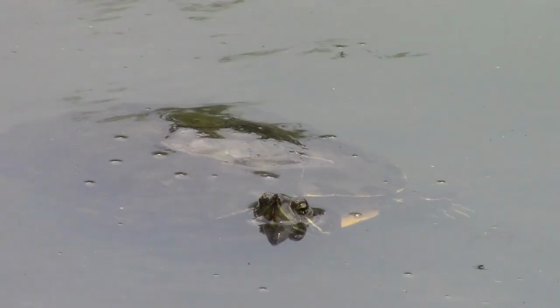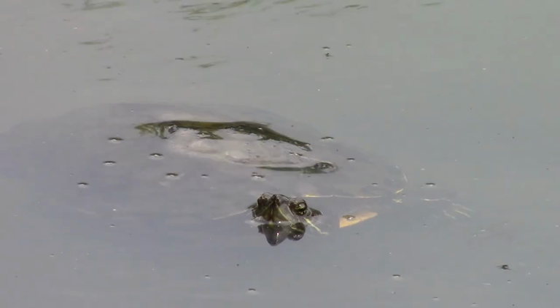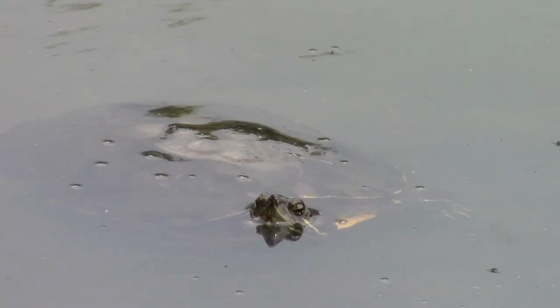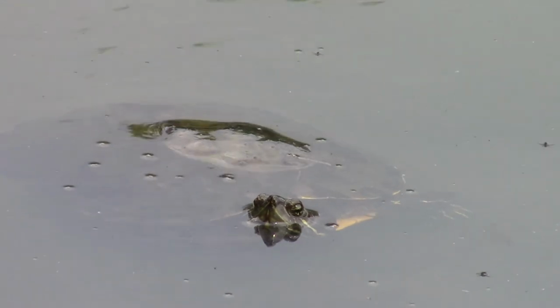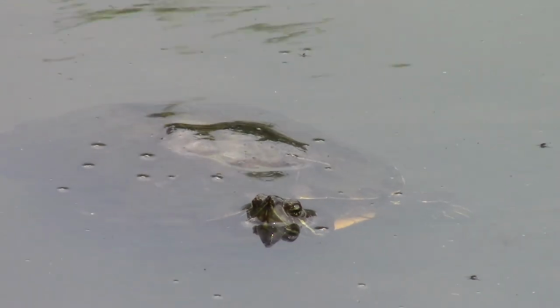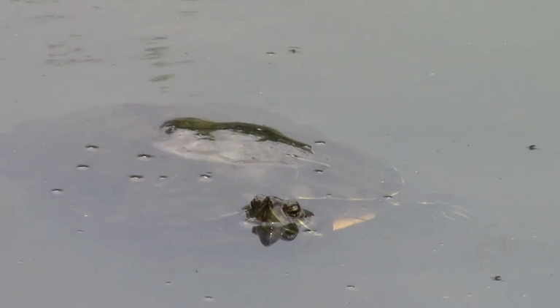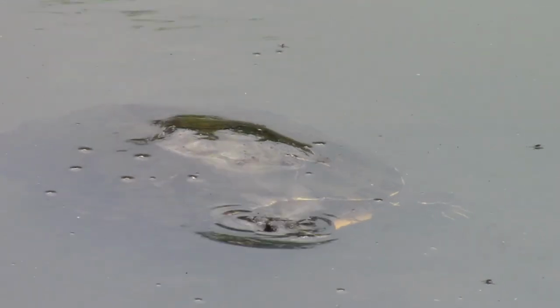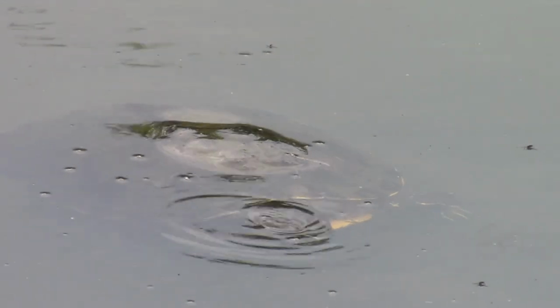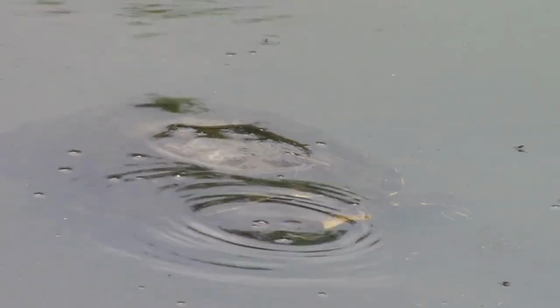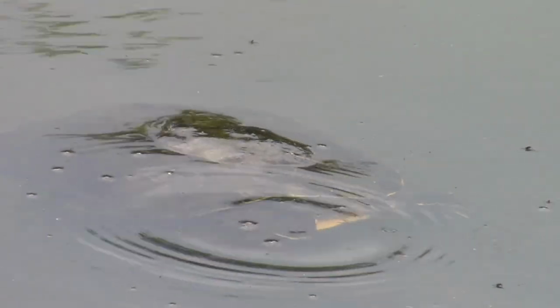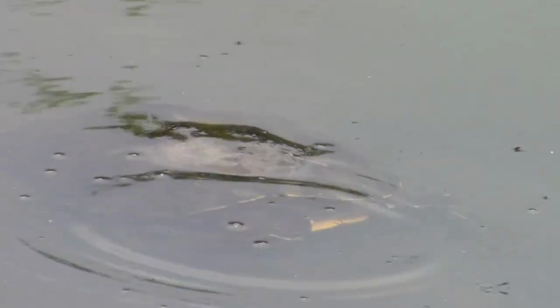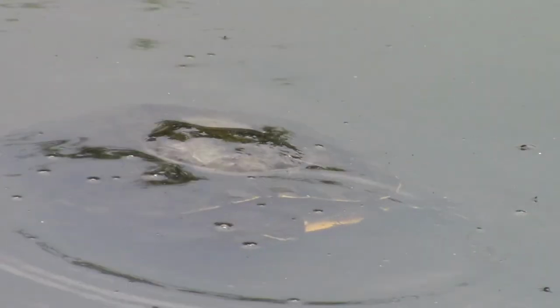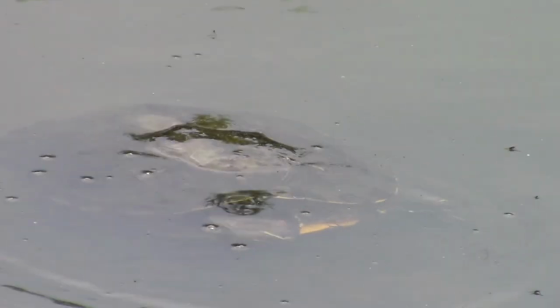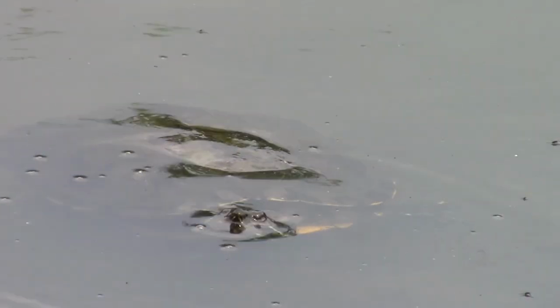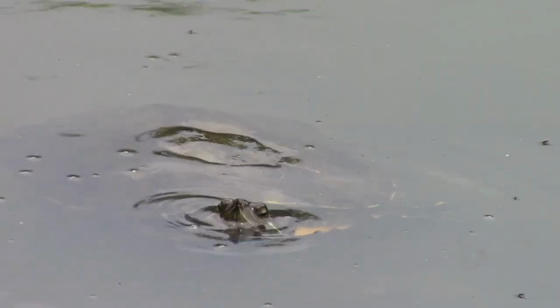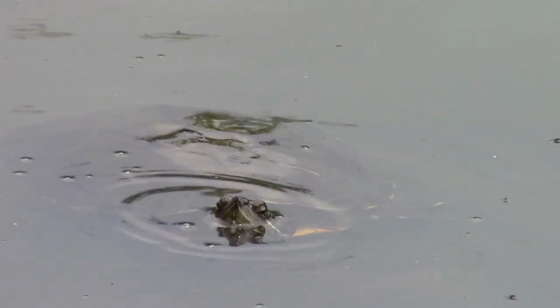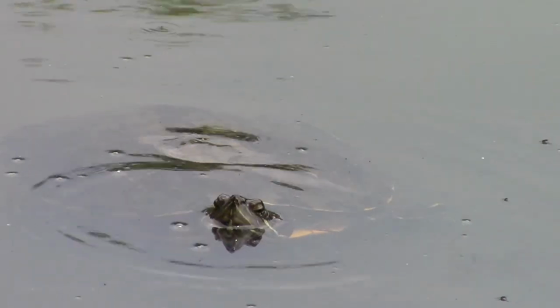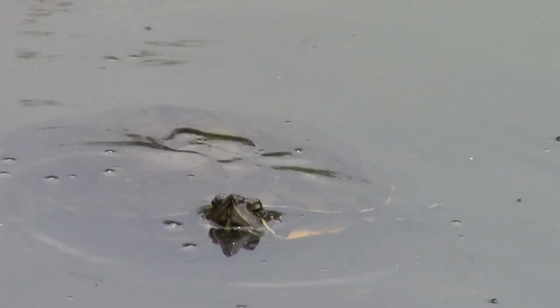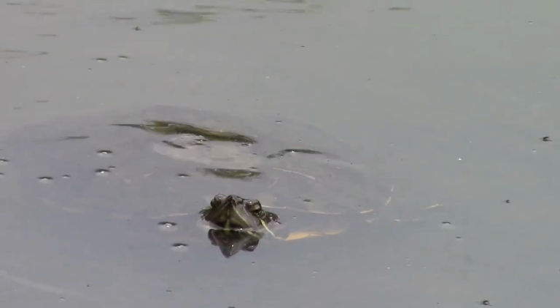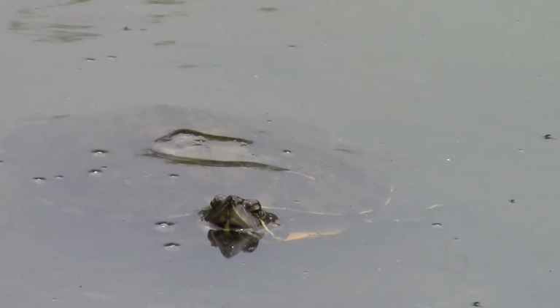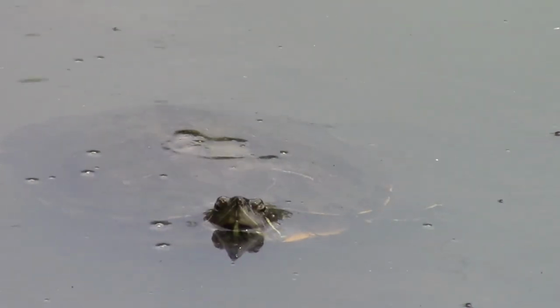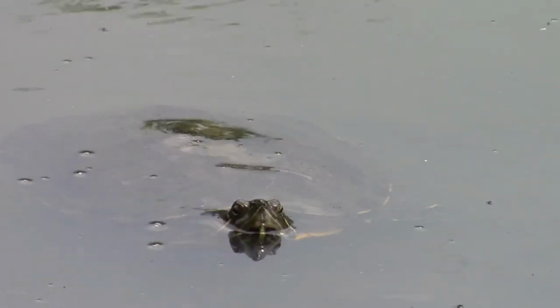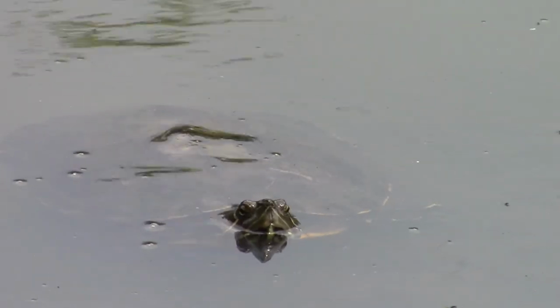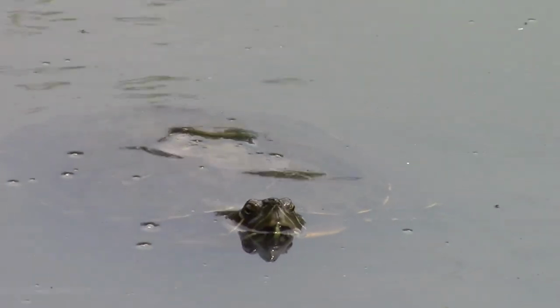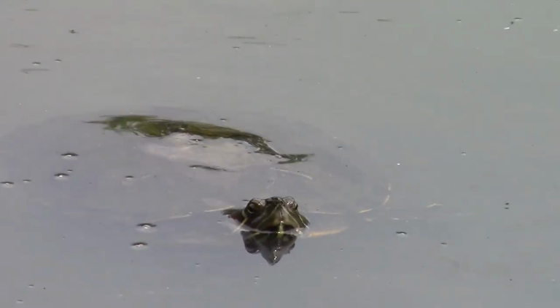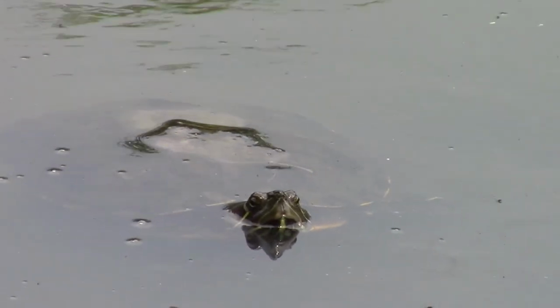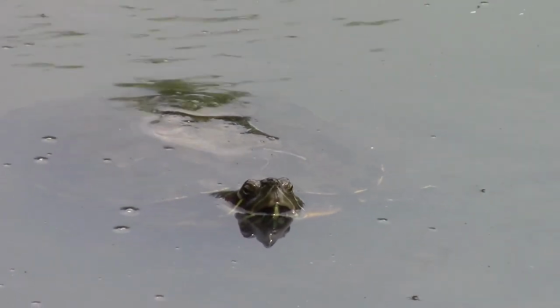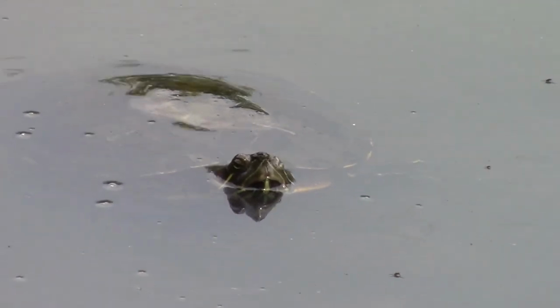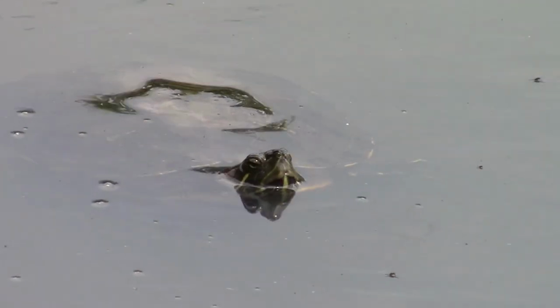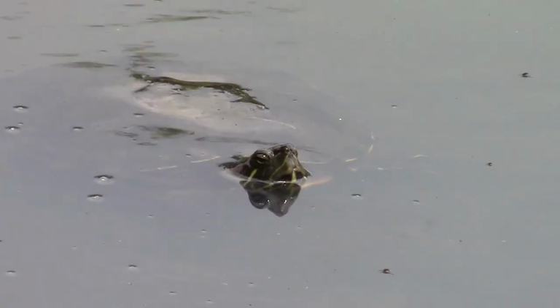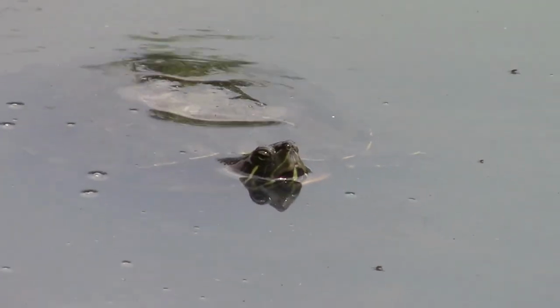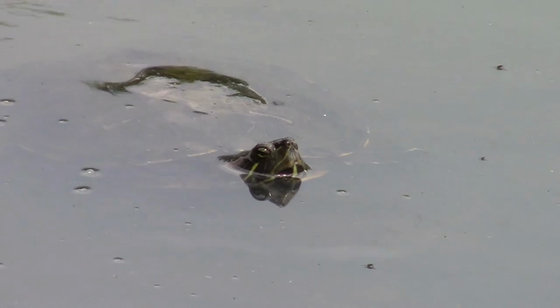This is the biggest of the painted turtles that inhabits Ridgeside Lake.